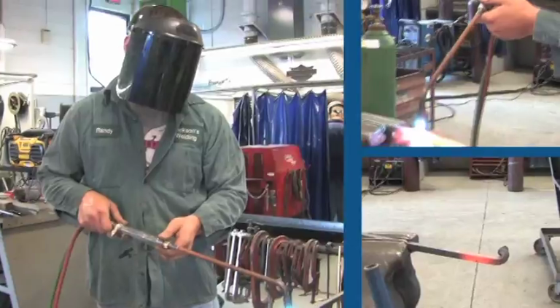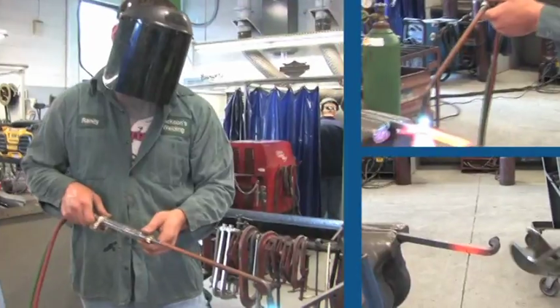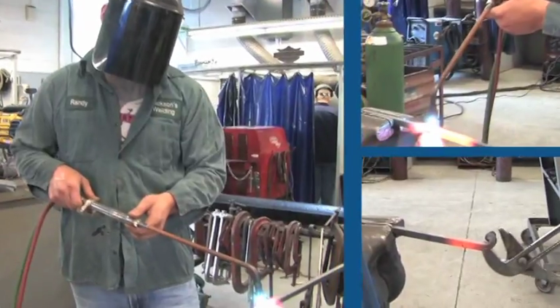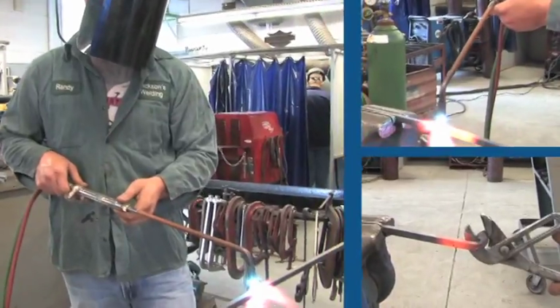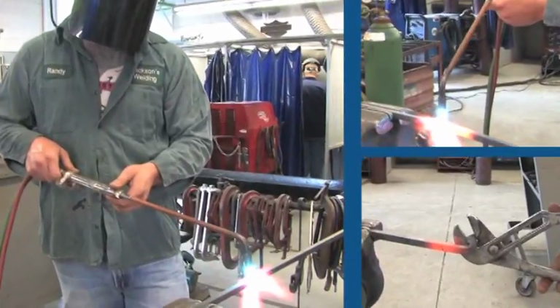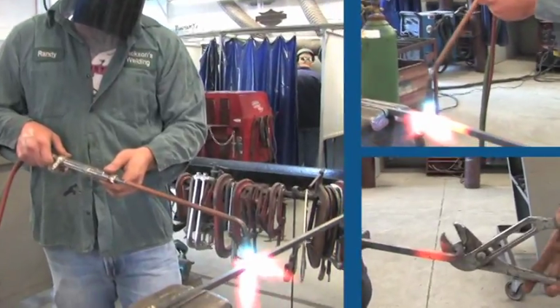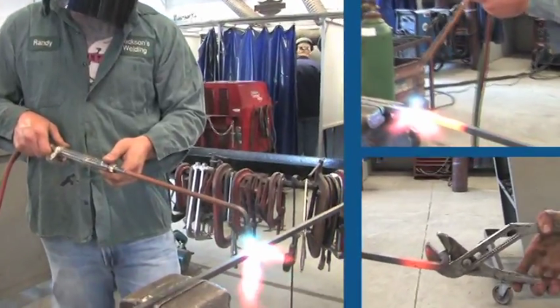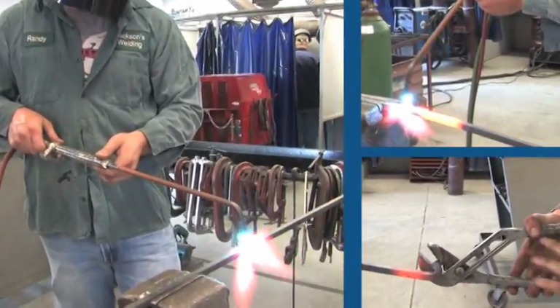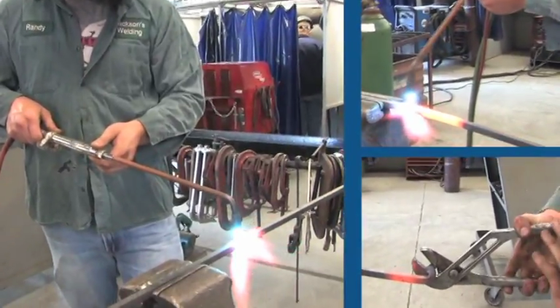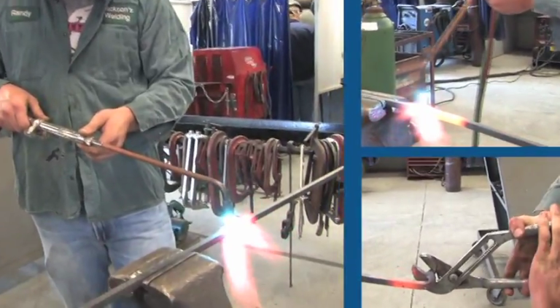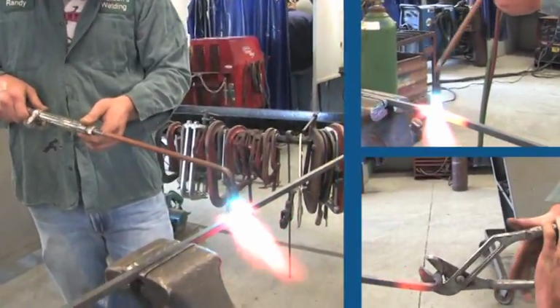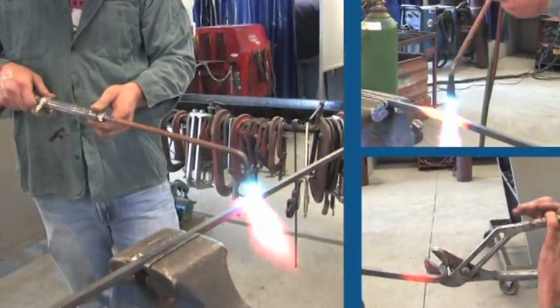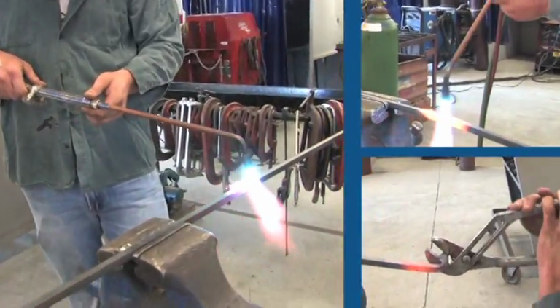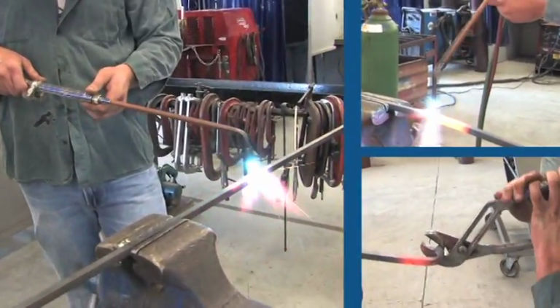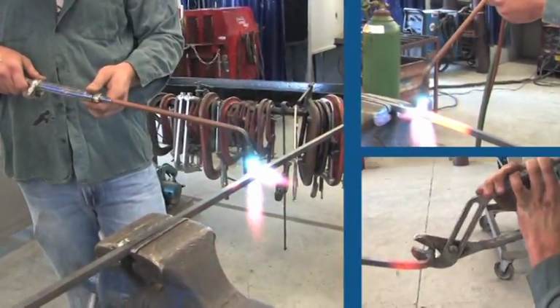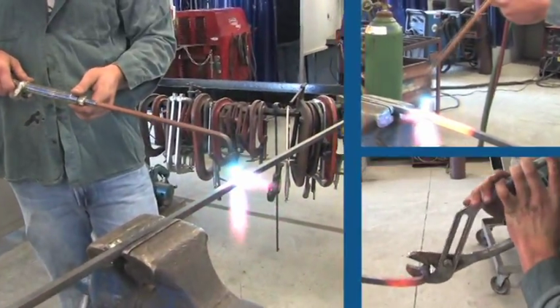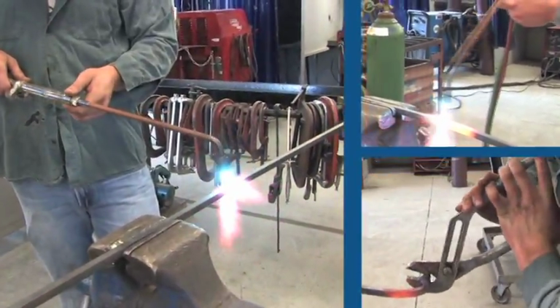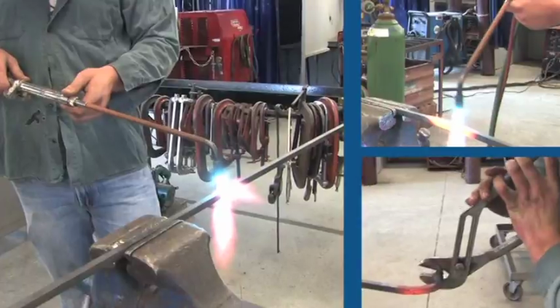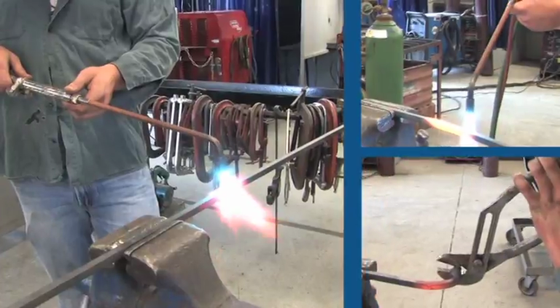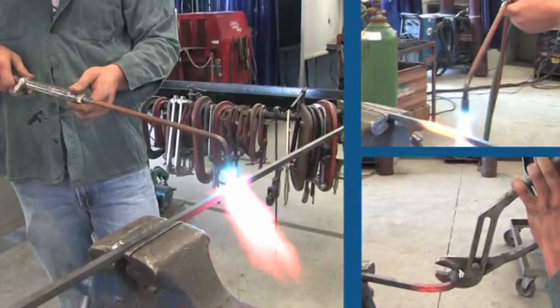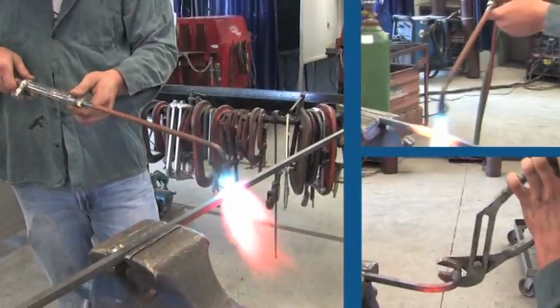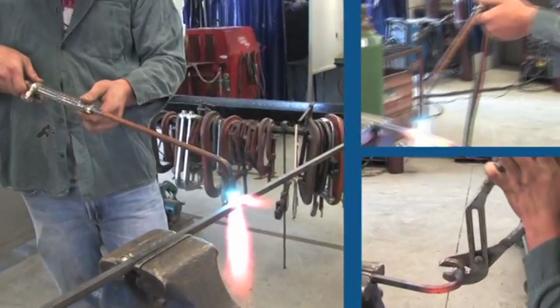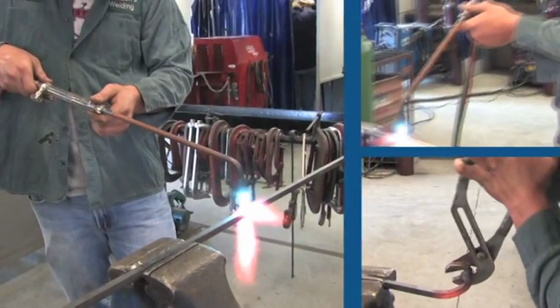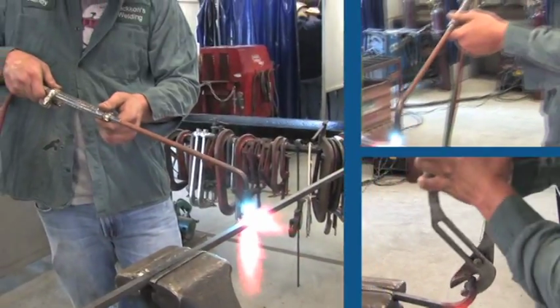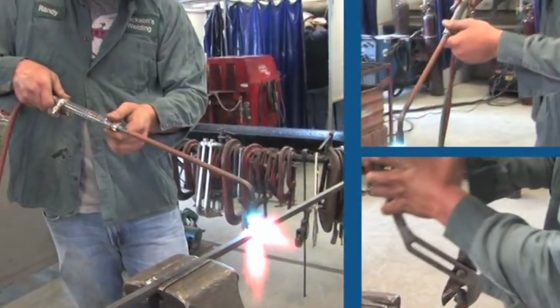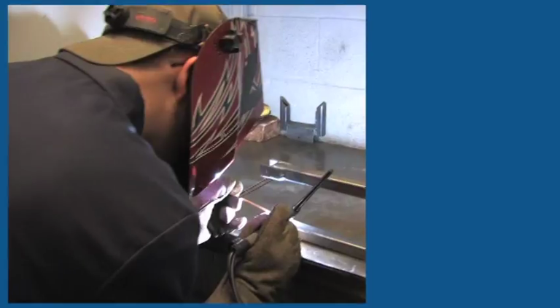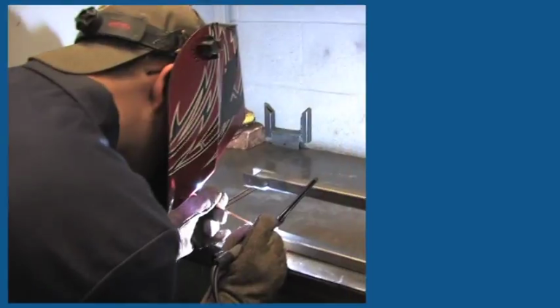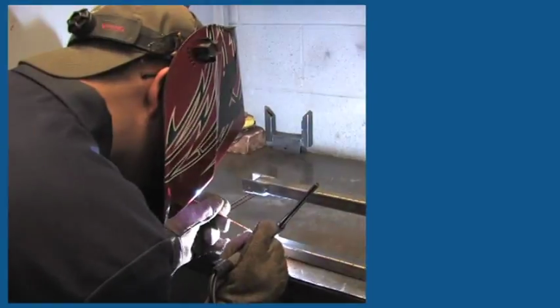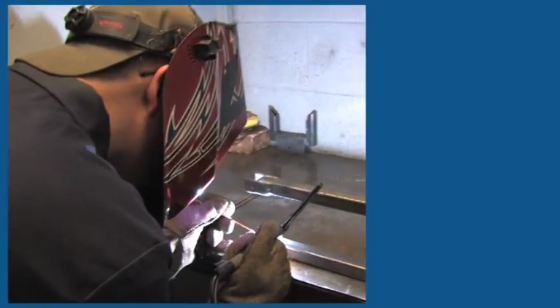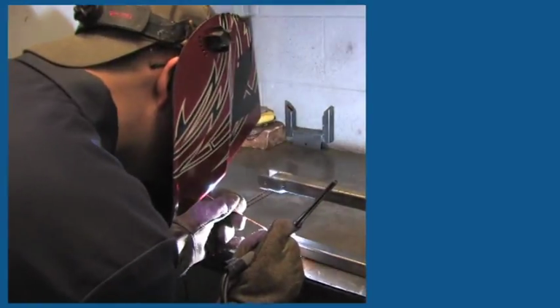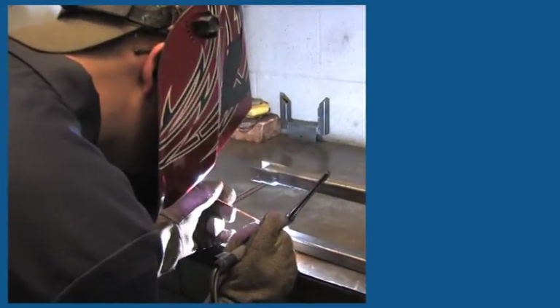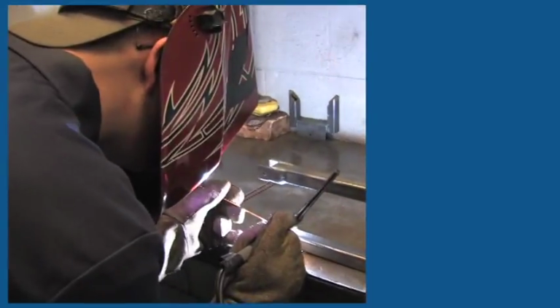Daily projects help reinforce skills in stick welding, MIG and TIG welding, flame cutting, and plasma cutting.